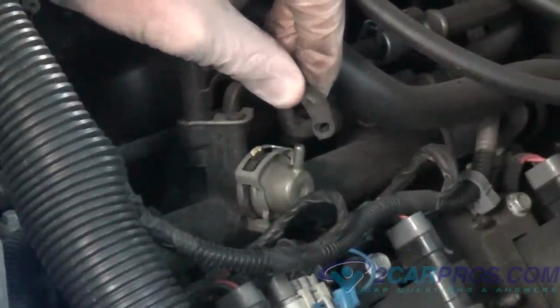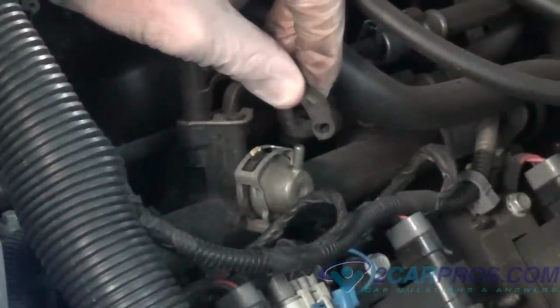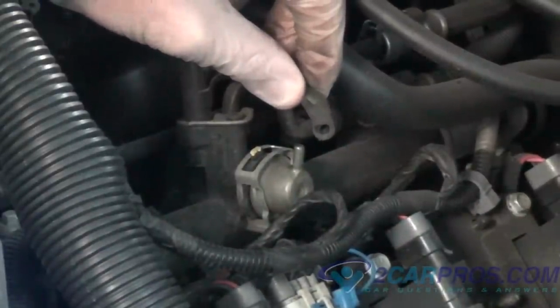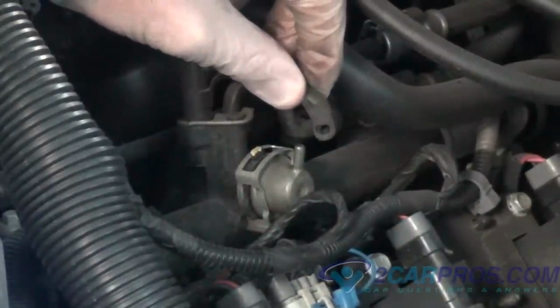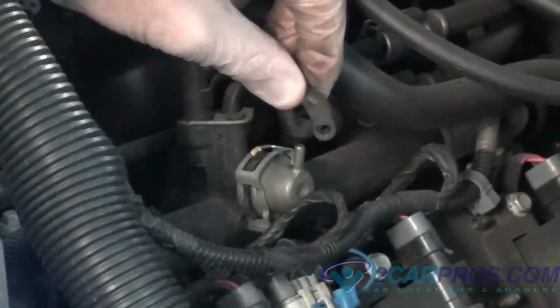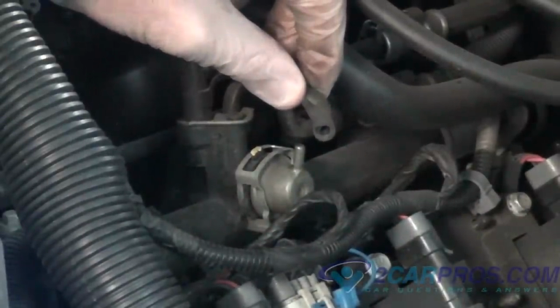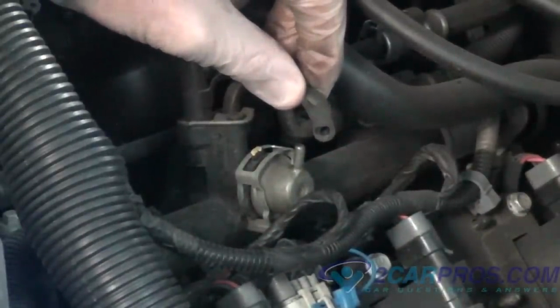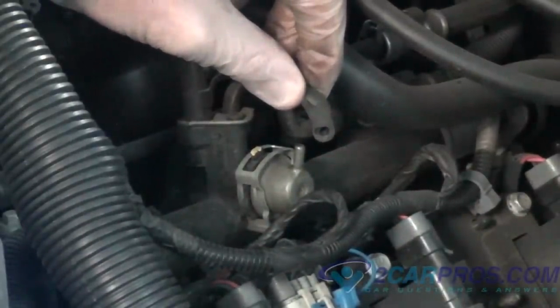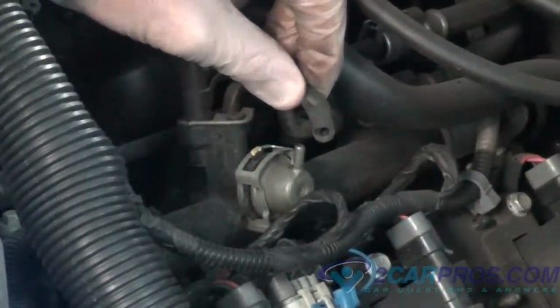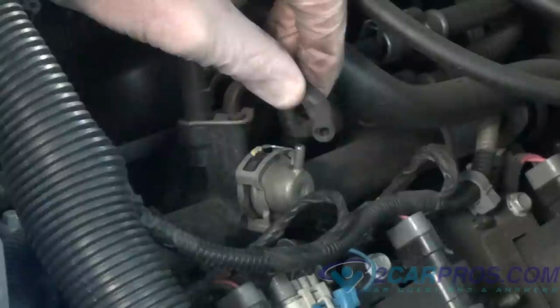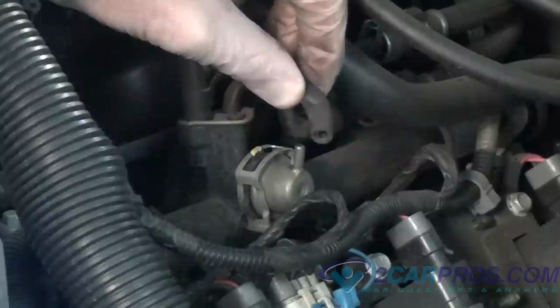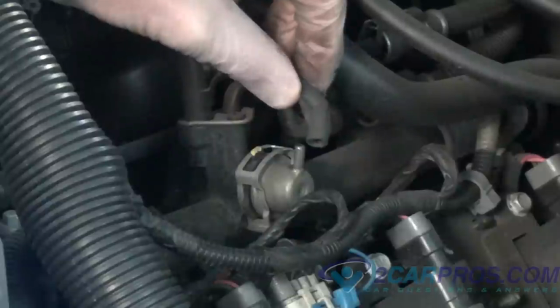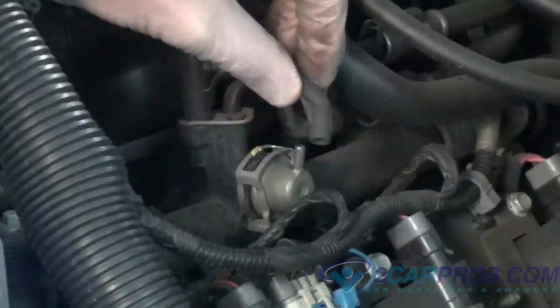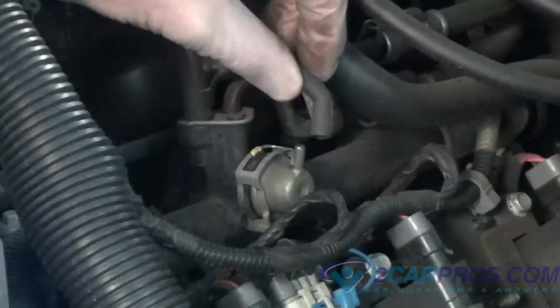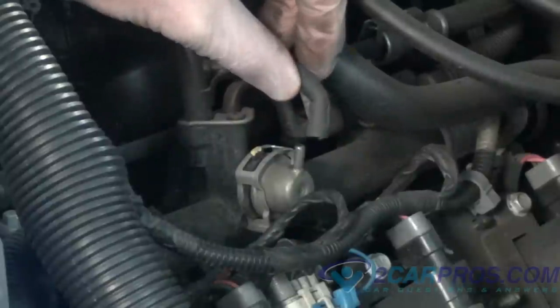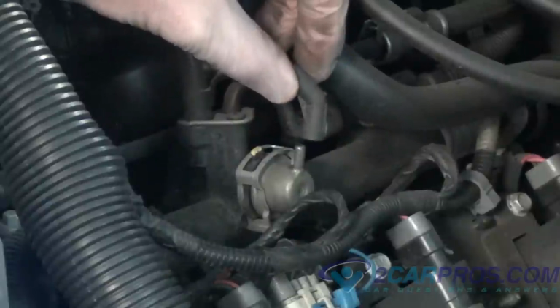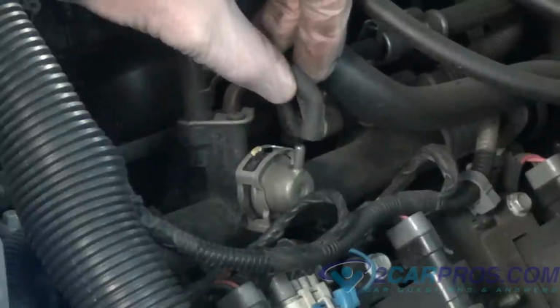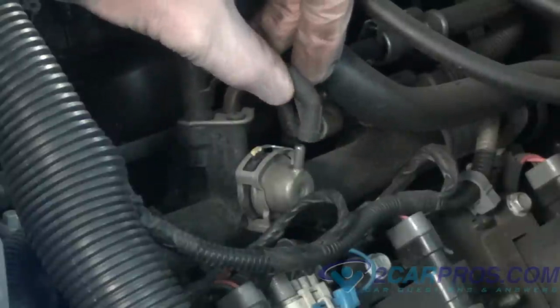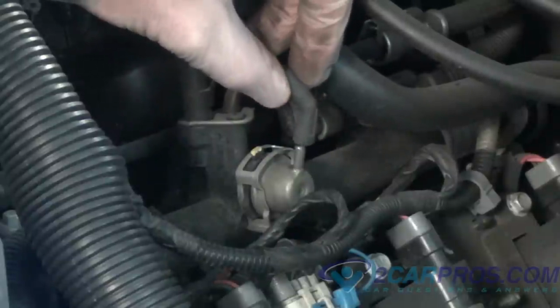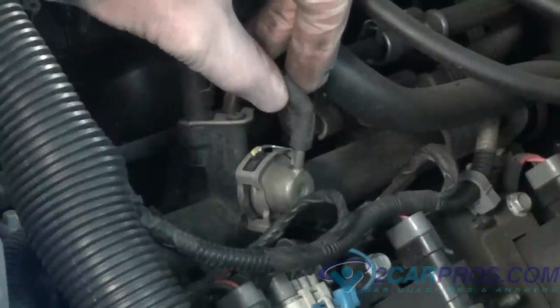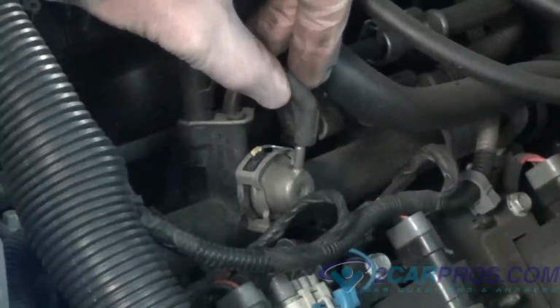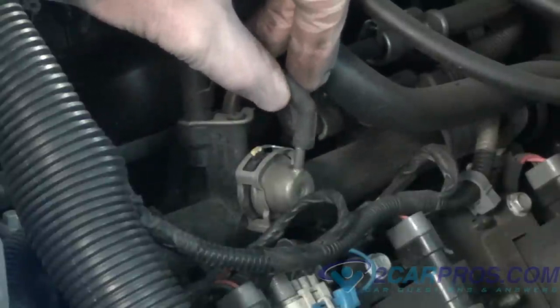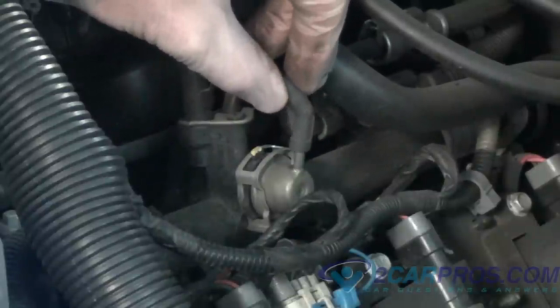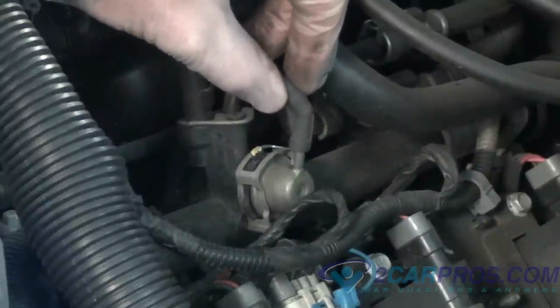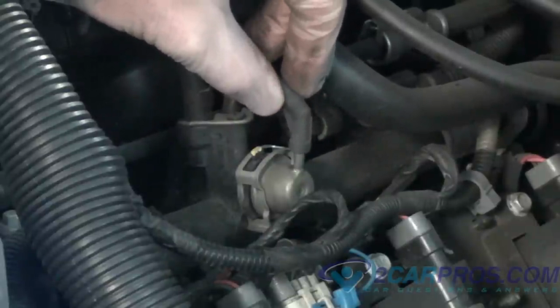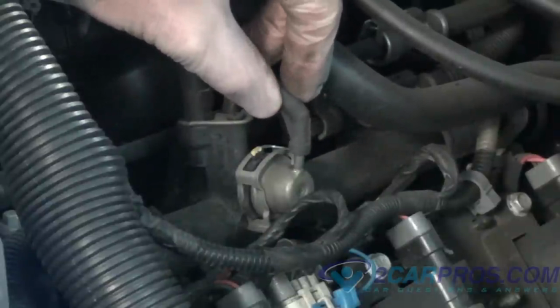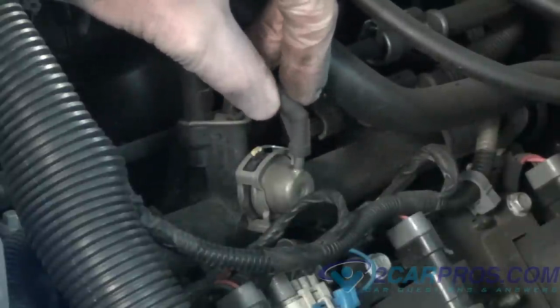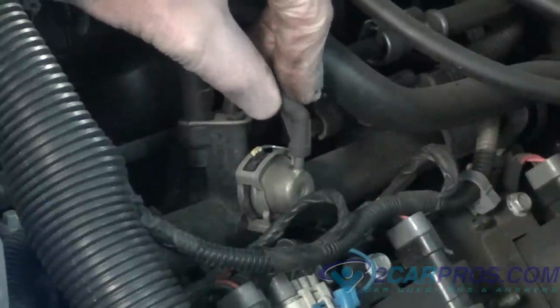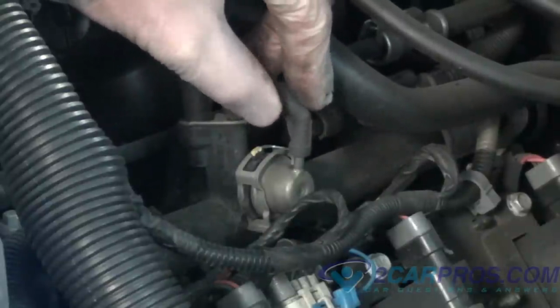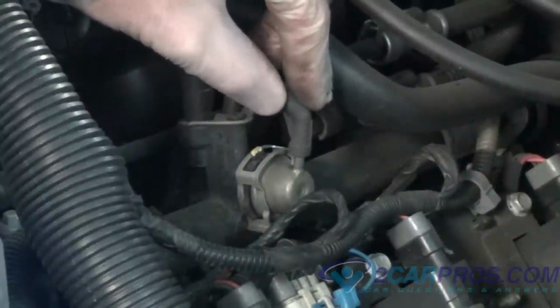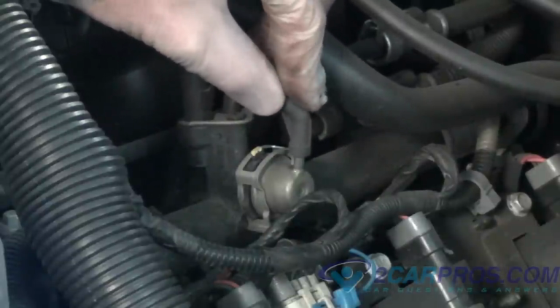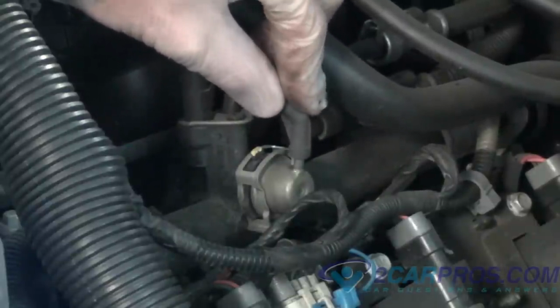If you can't find your fuel pressure regulator, don't panic. Some vehicles don't have an accessible fuel pressure regulator.